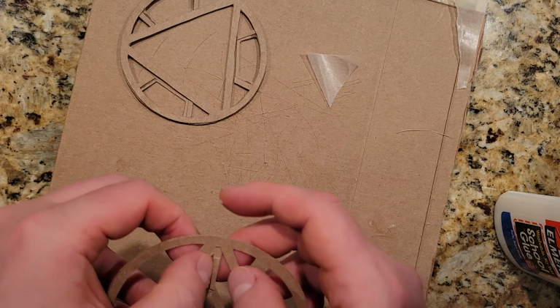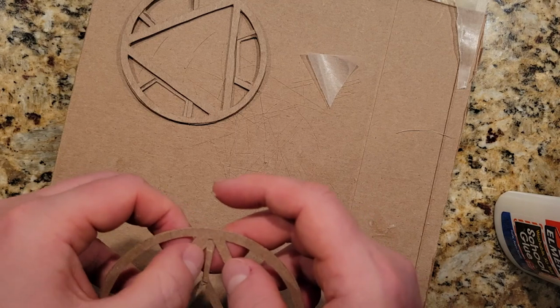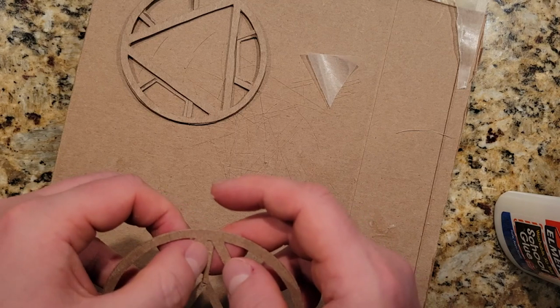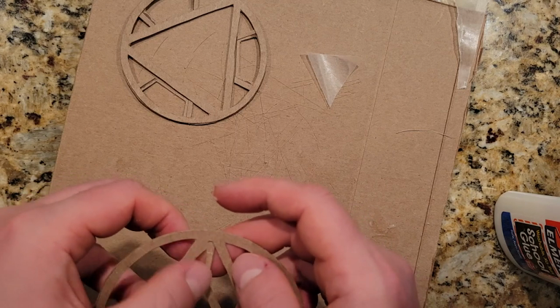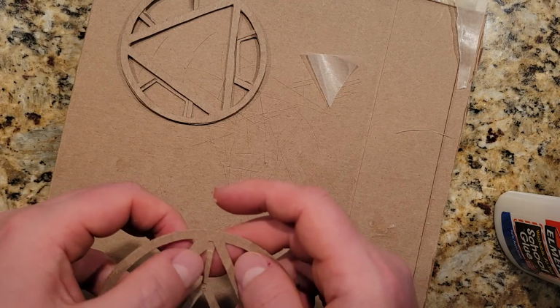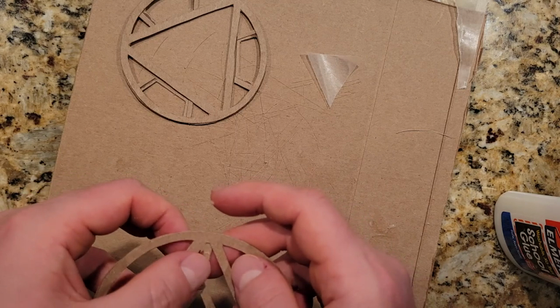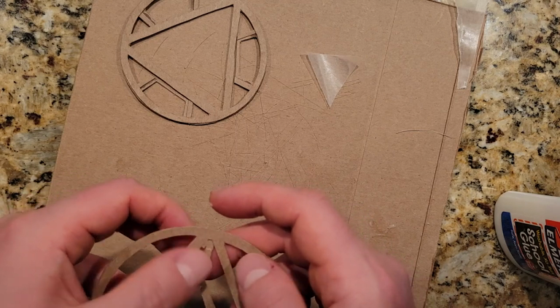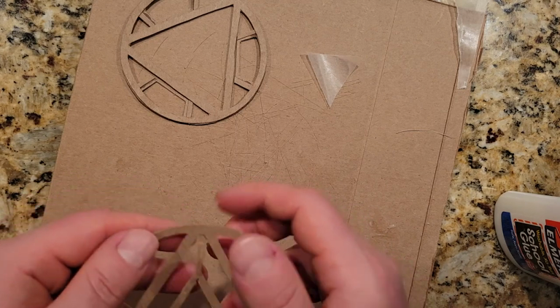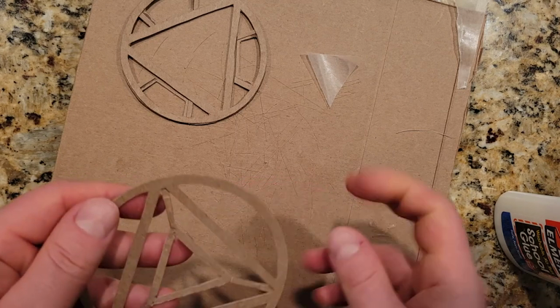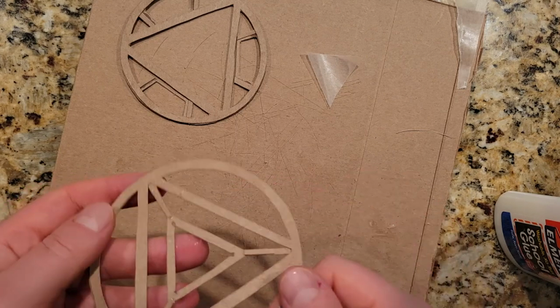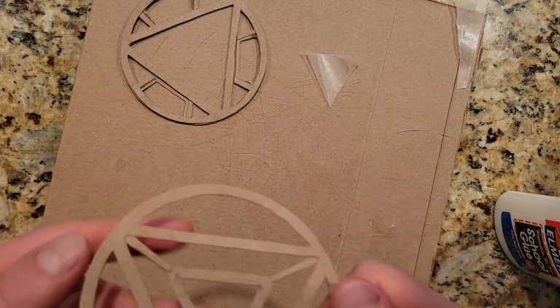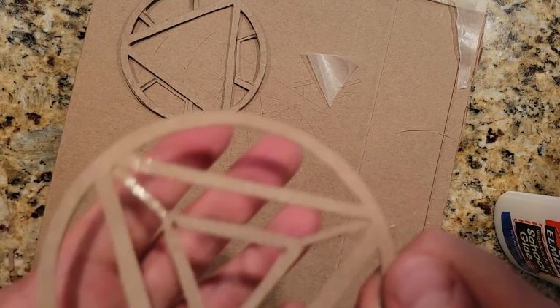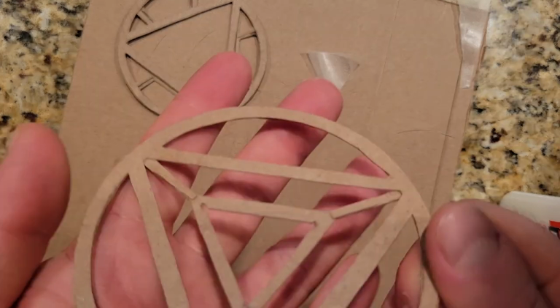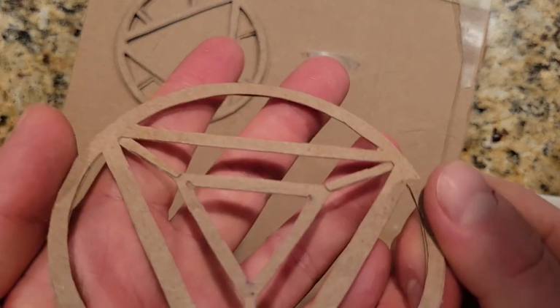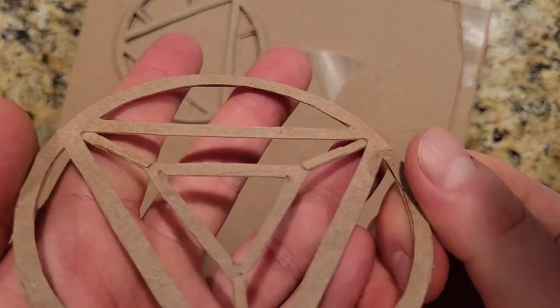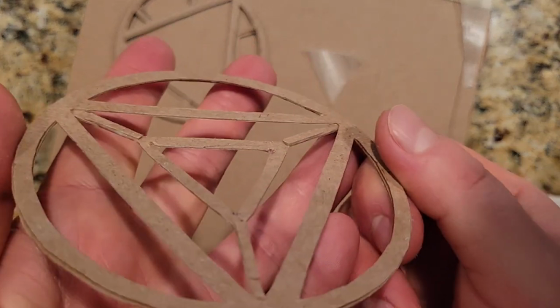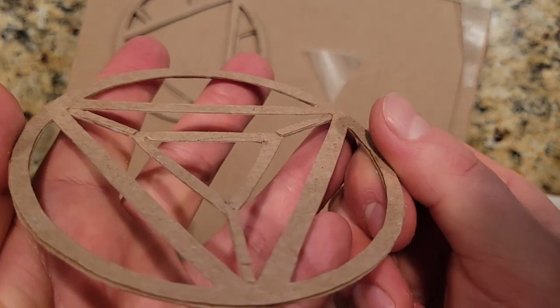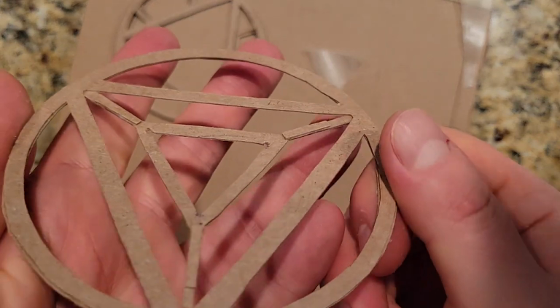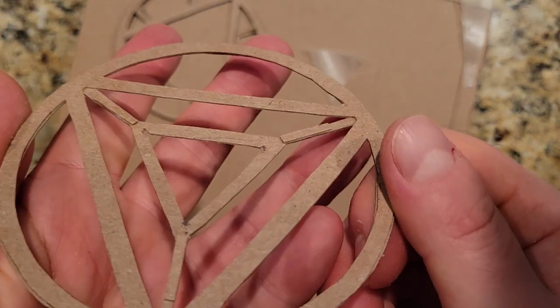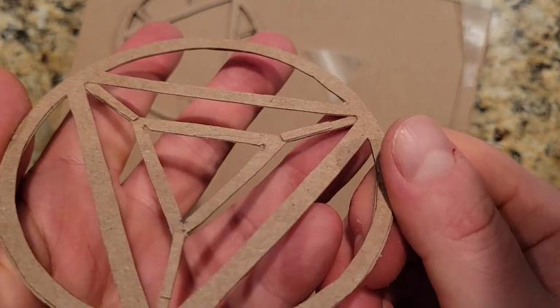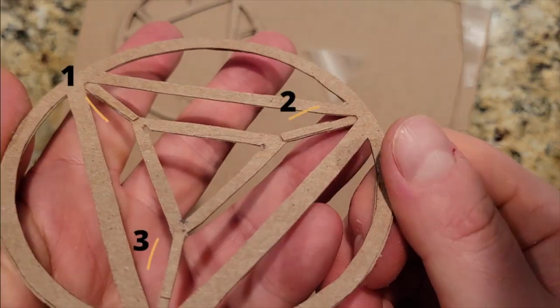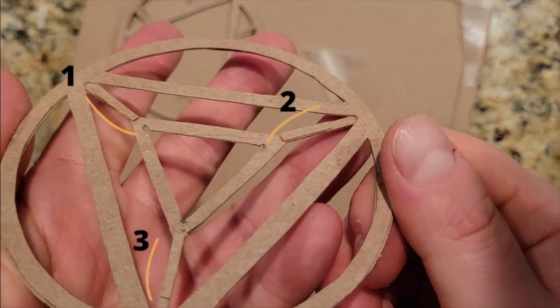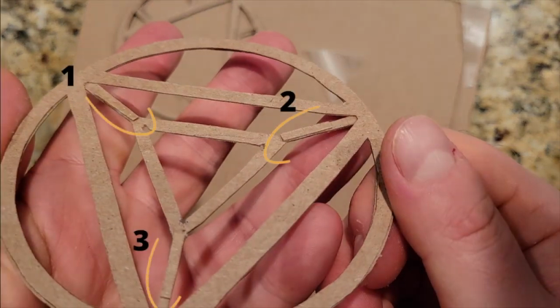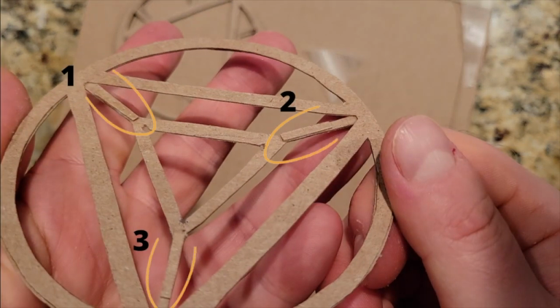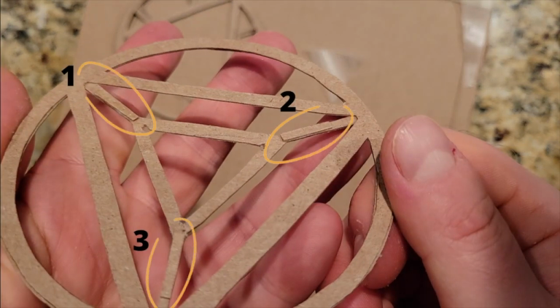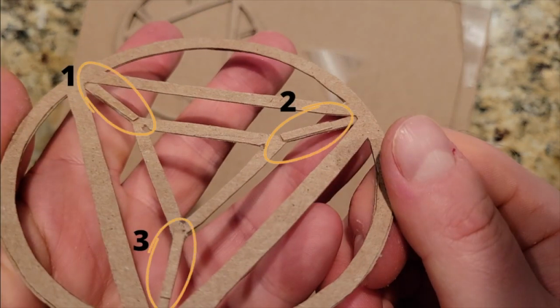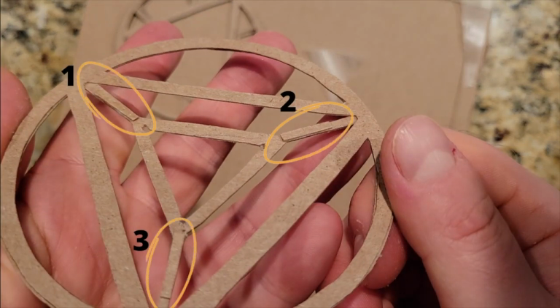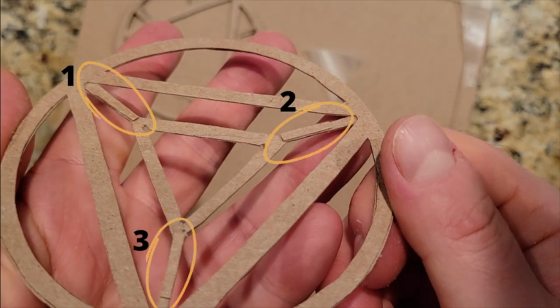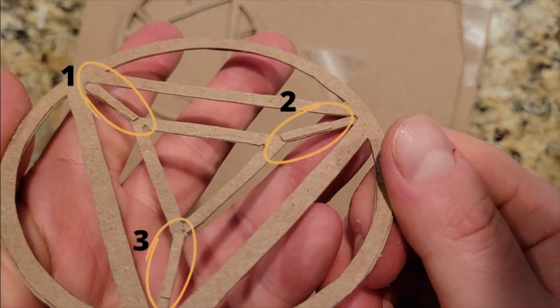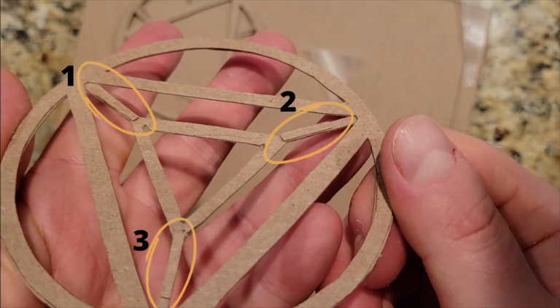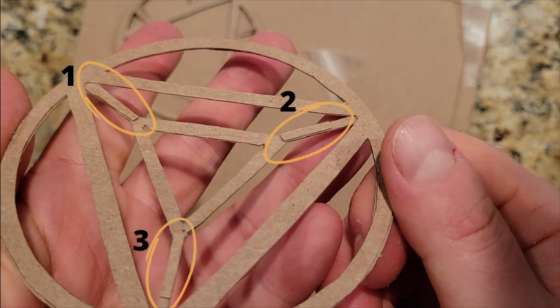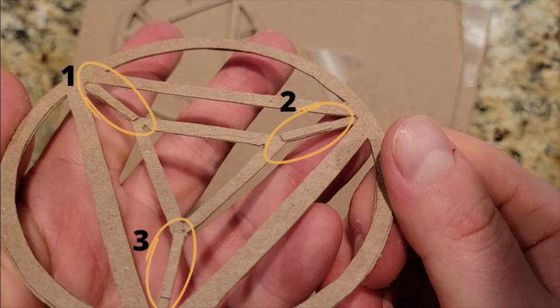It's kind of hard to see so I'll freeze frame it for you guys — one, two, three.